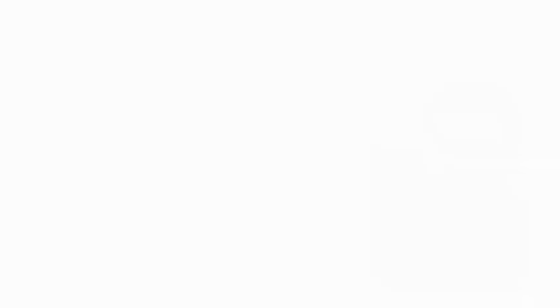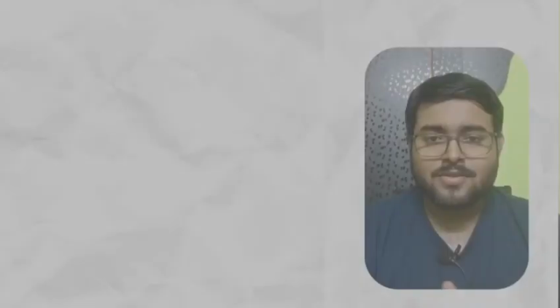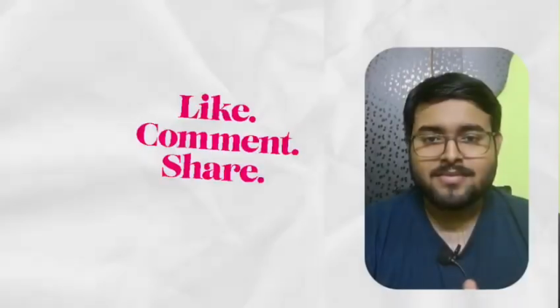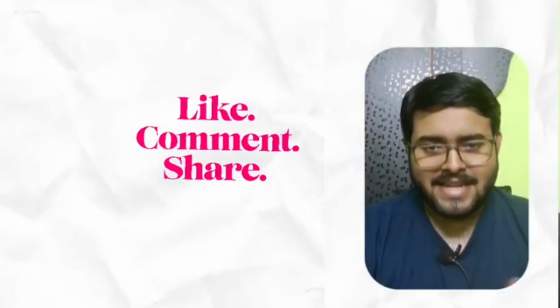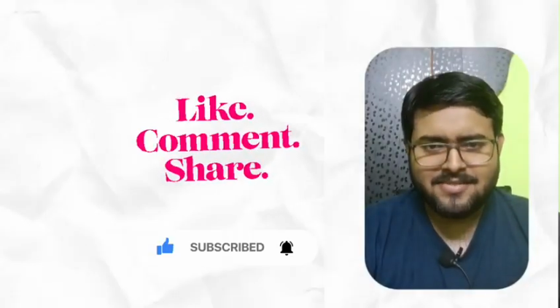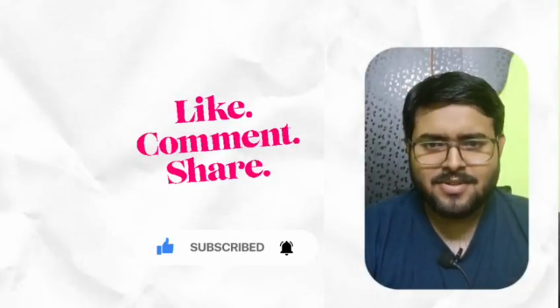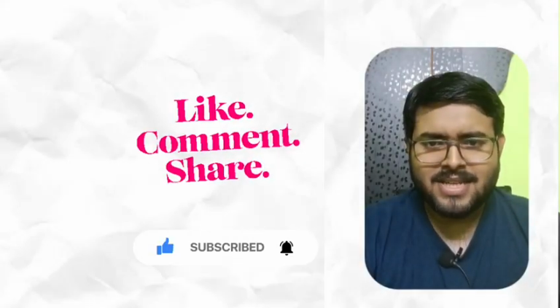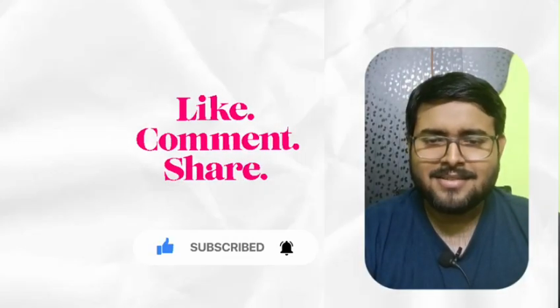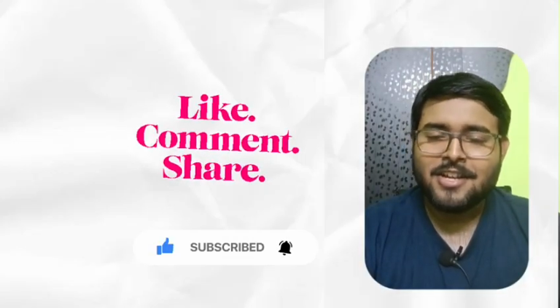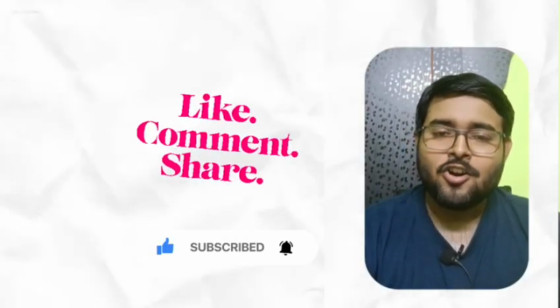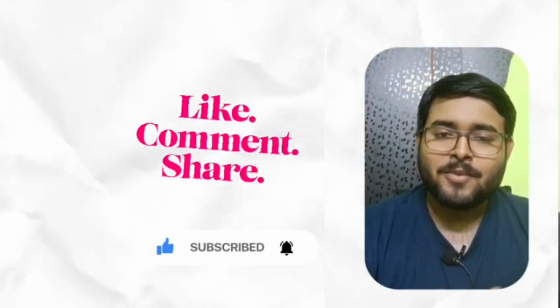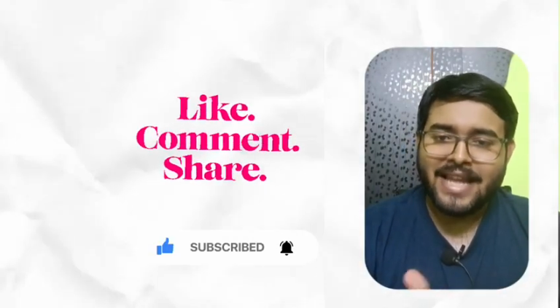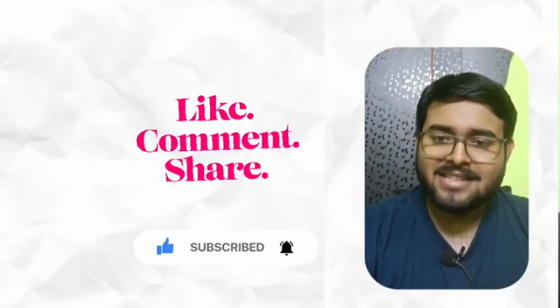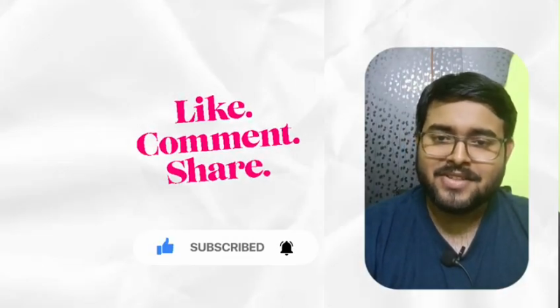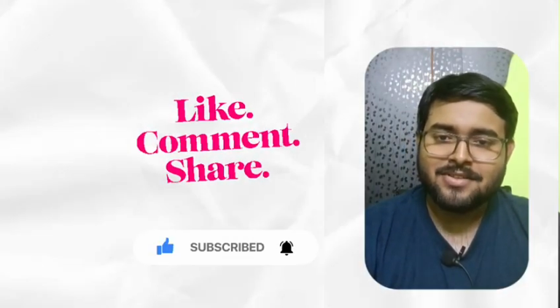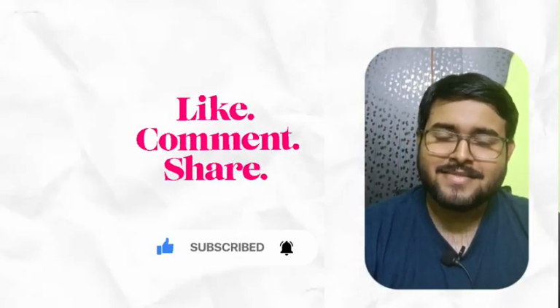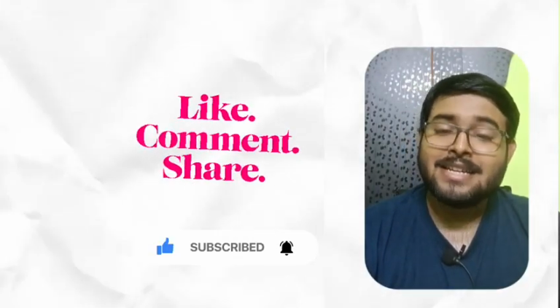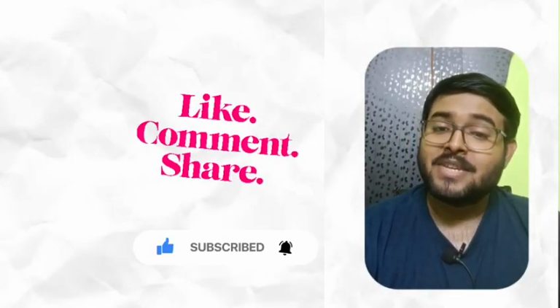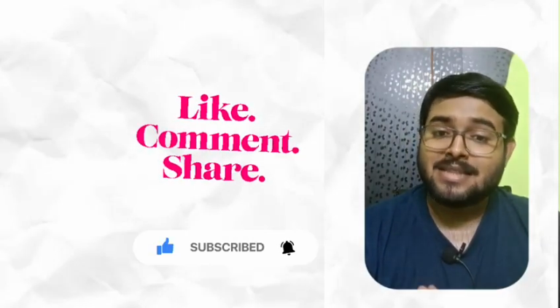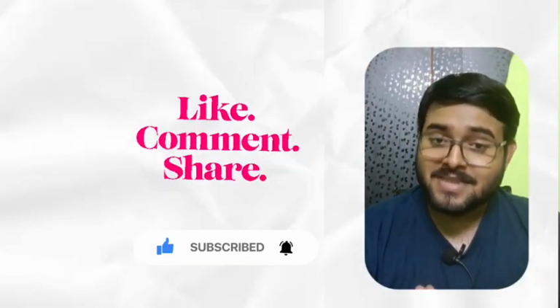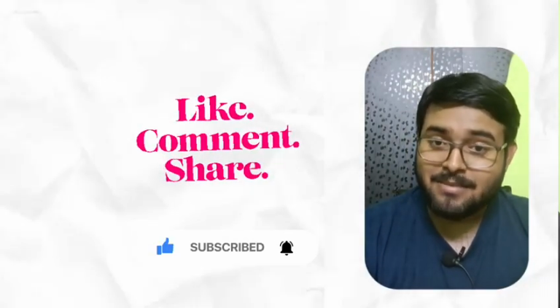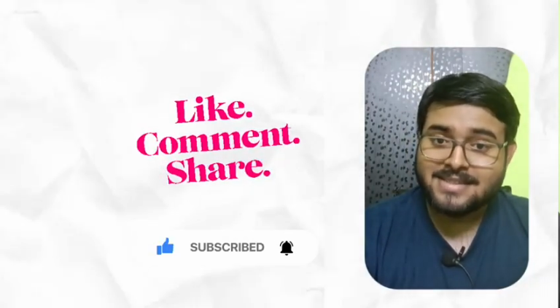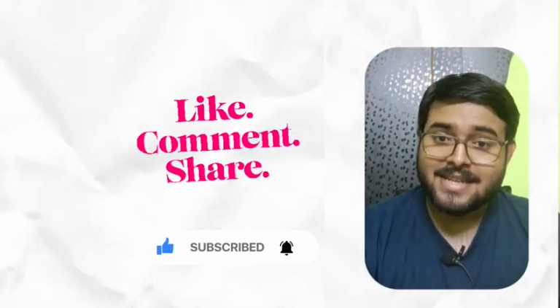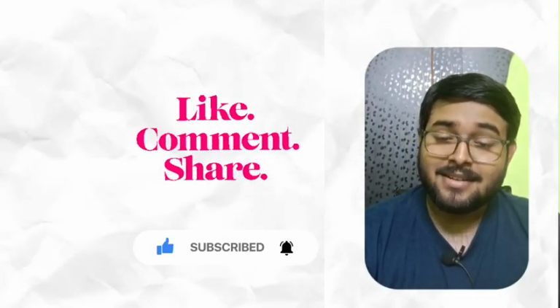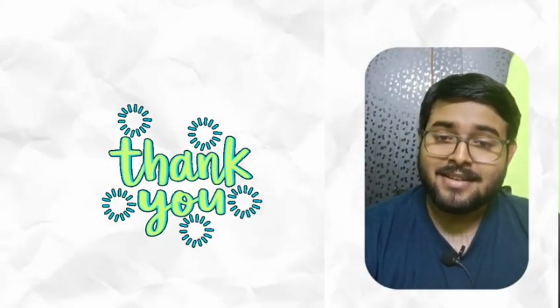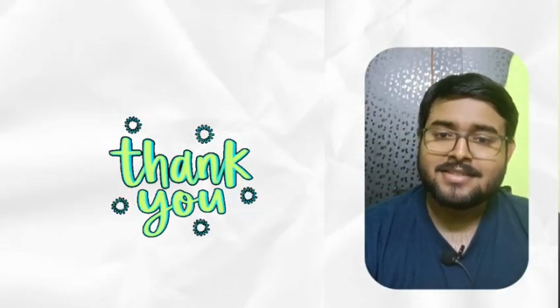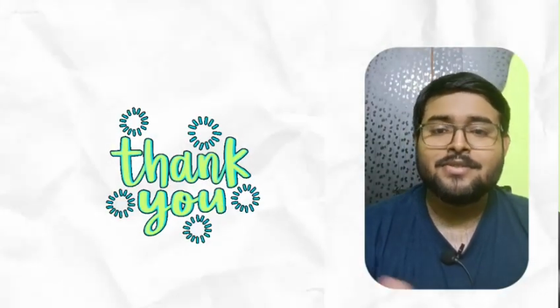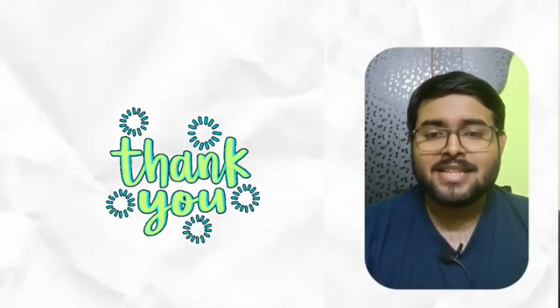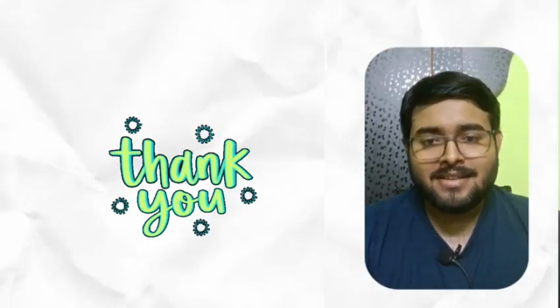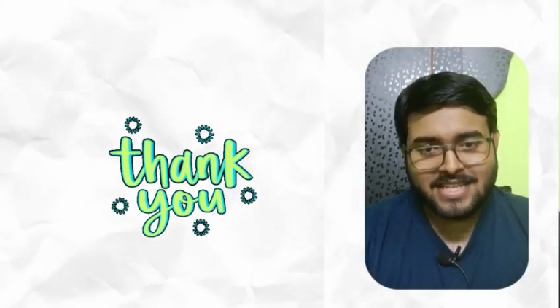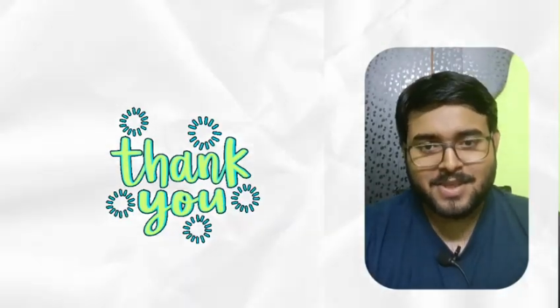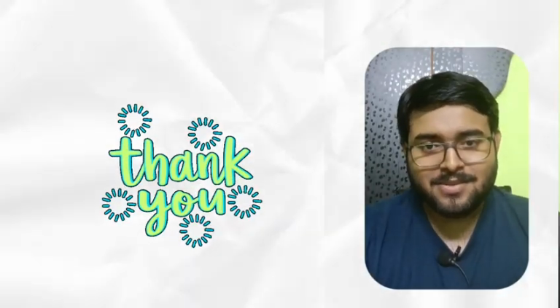So that's it for today. Hope you like this video. Please subscribe to my channel. See you in the next video.